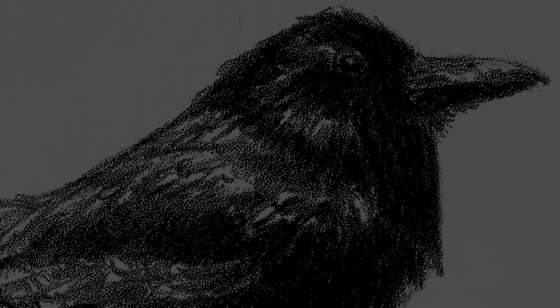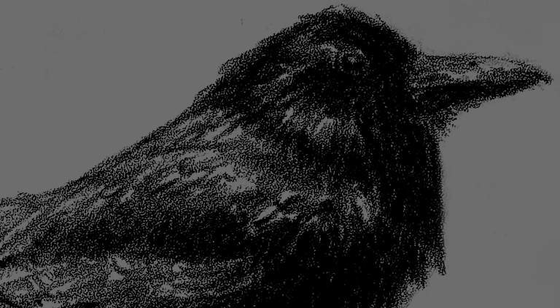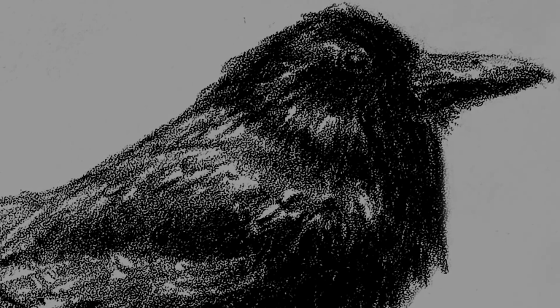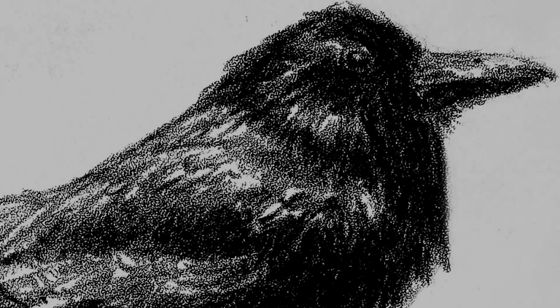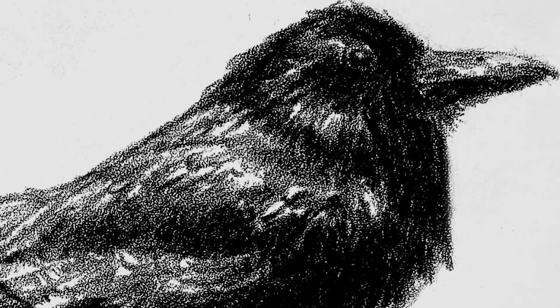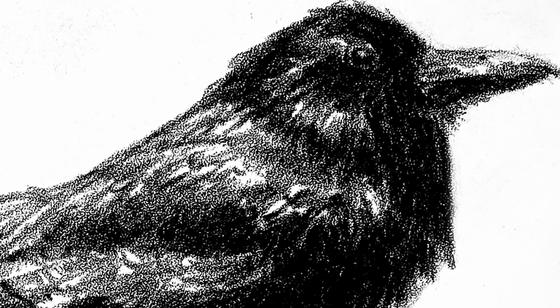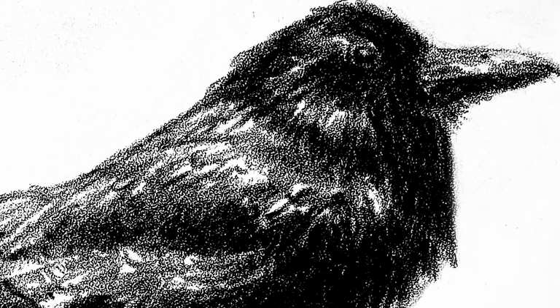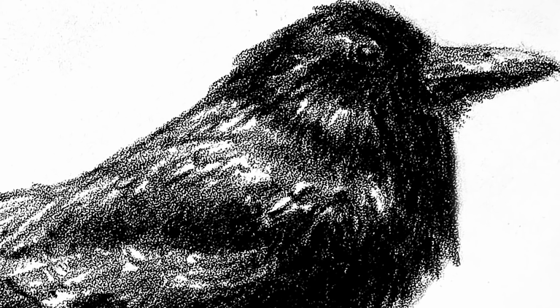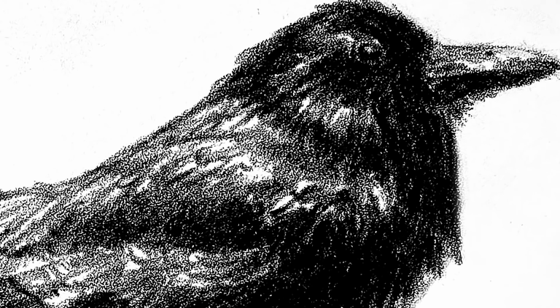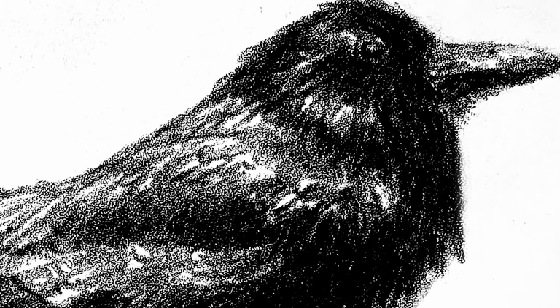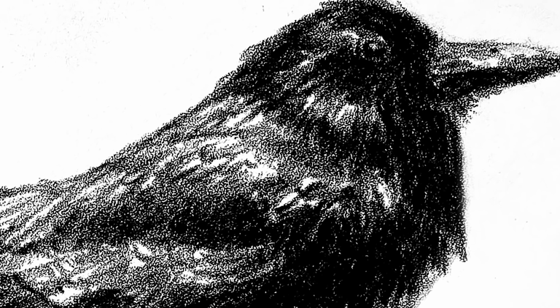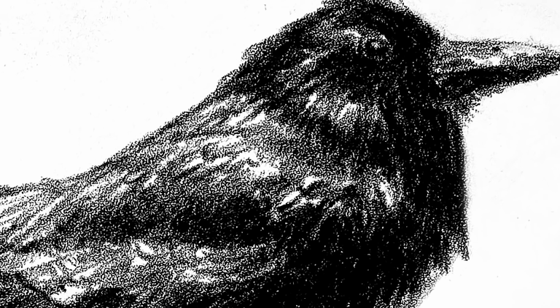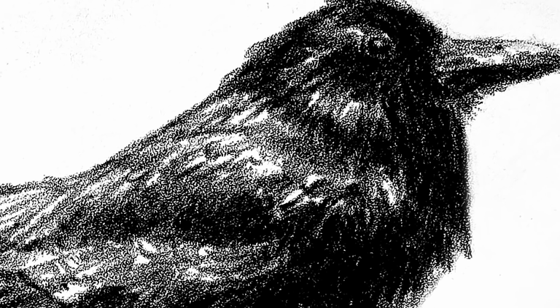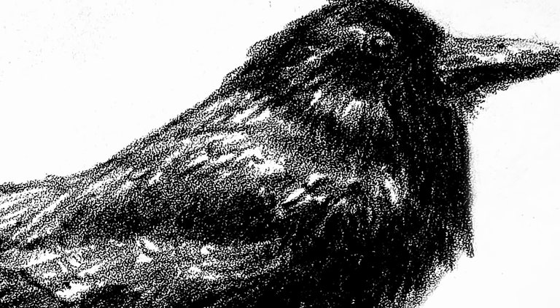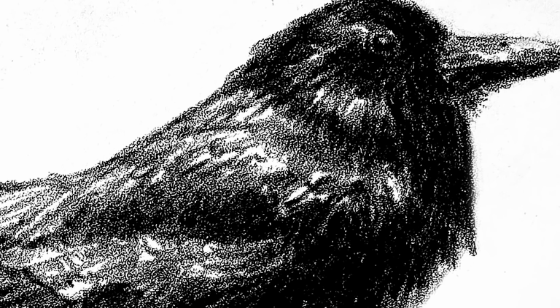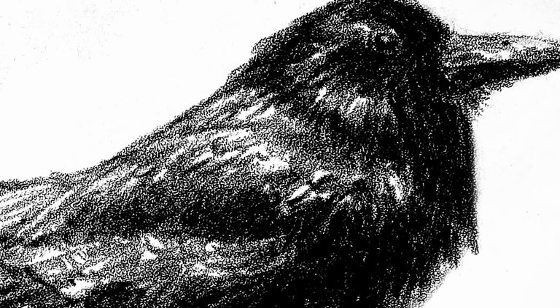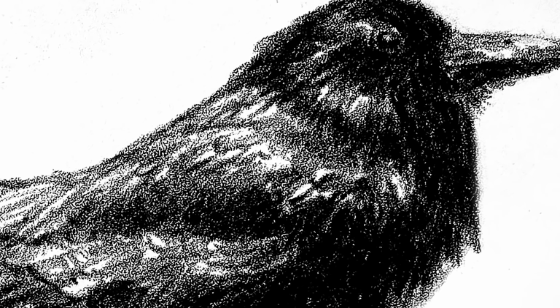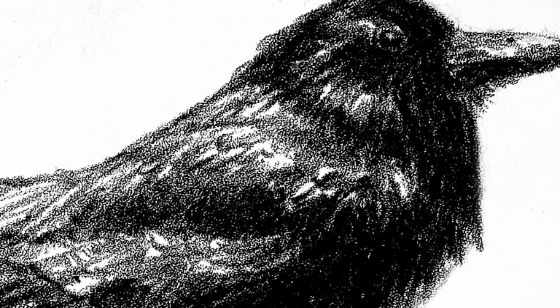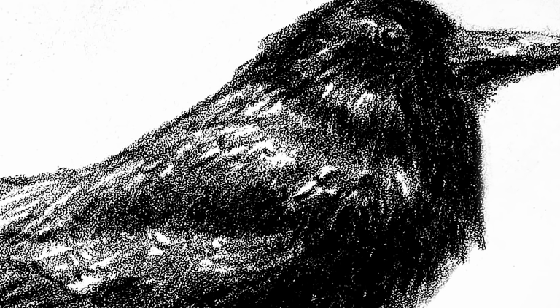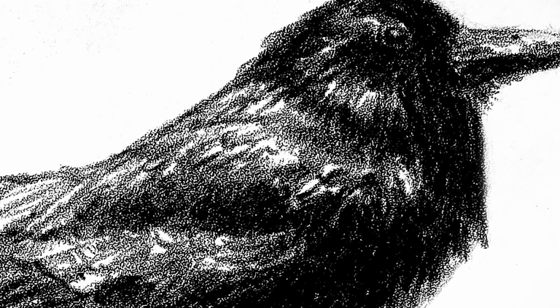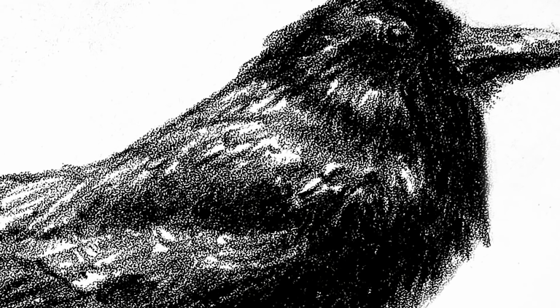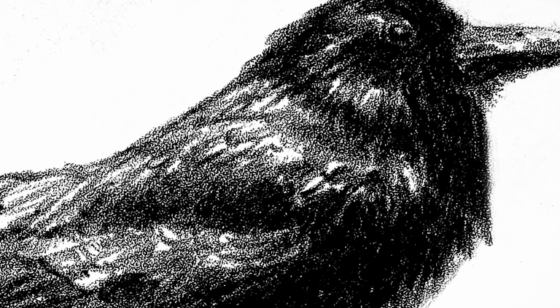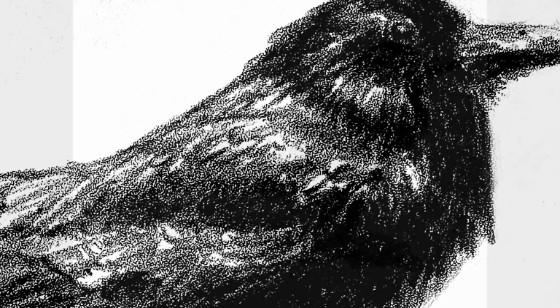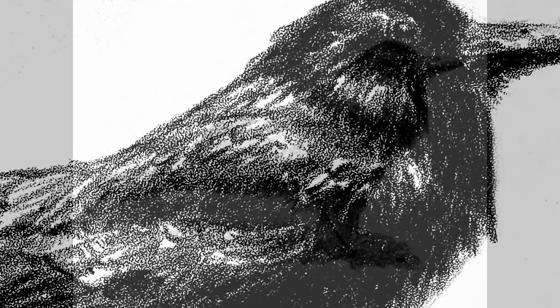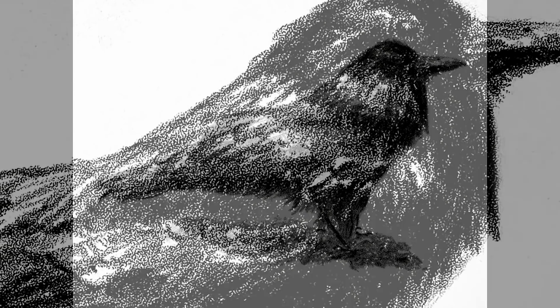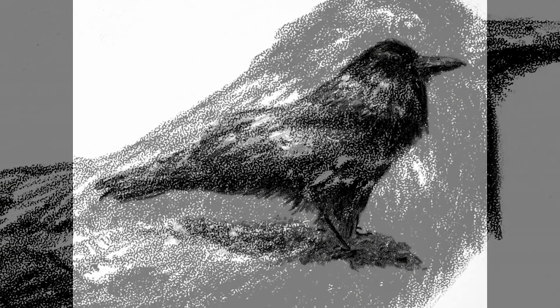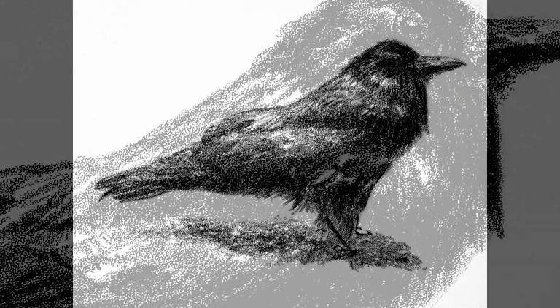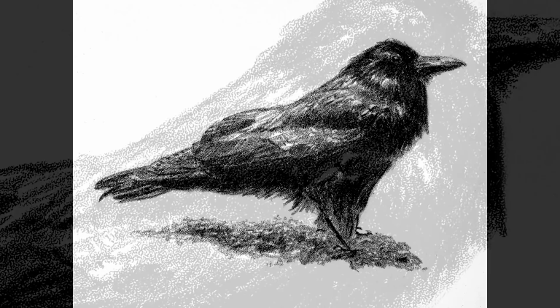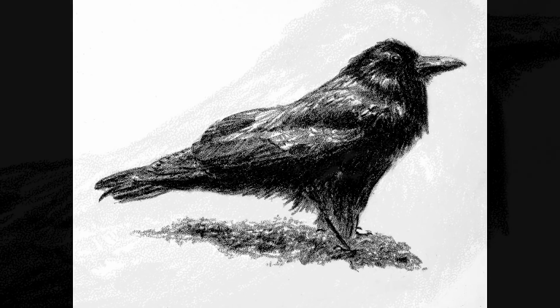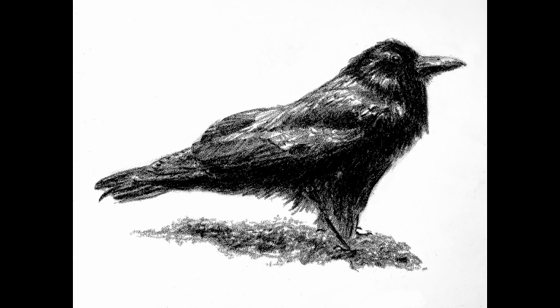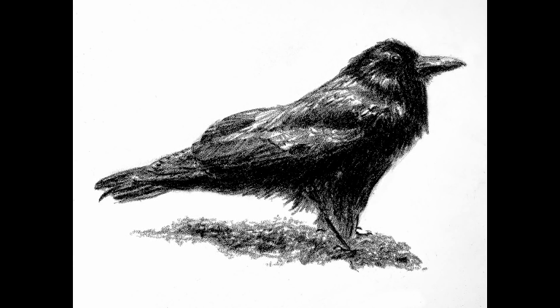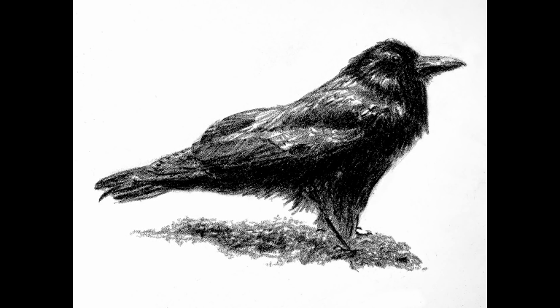Now our drawing is complete and if we look really close at the resulting texture, it's pretty cool.